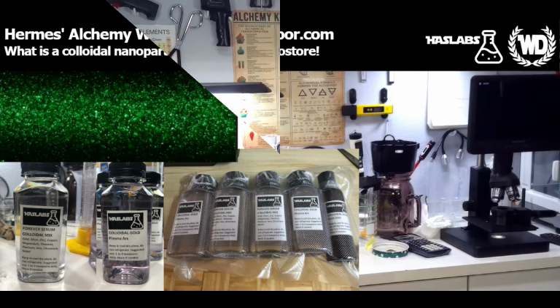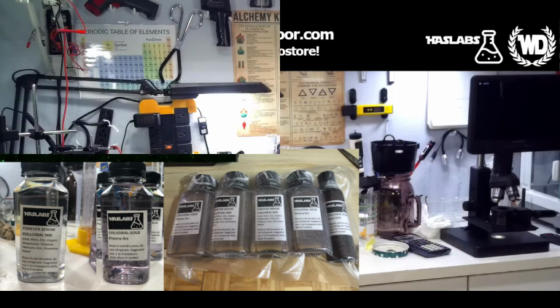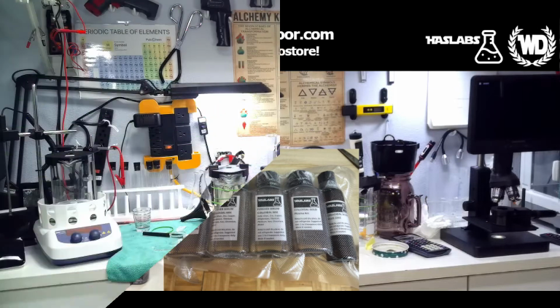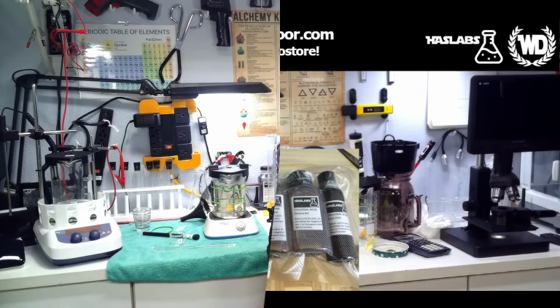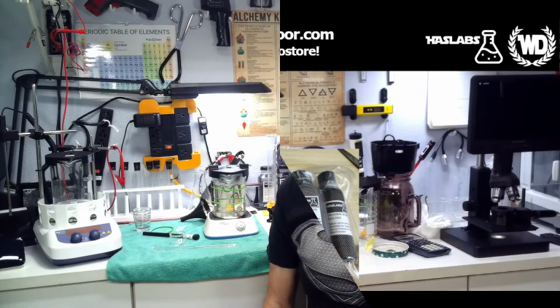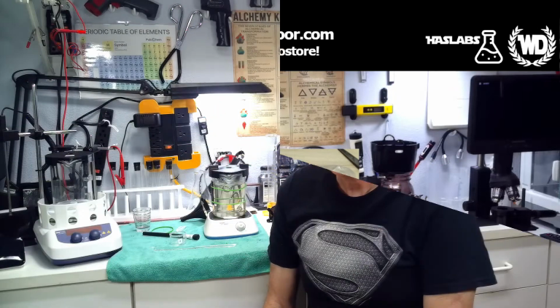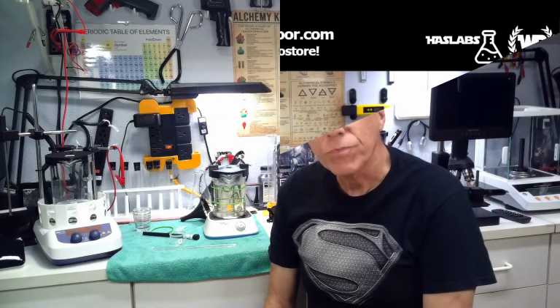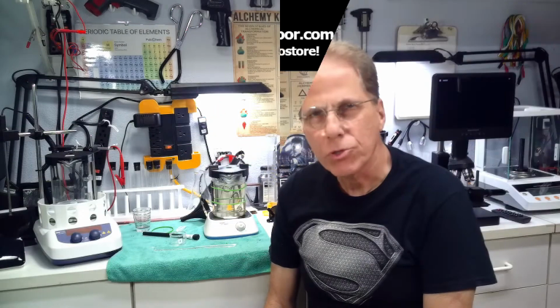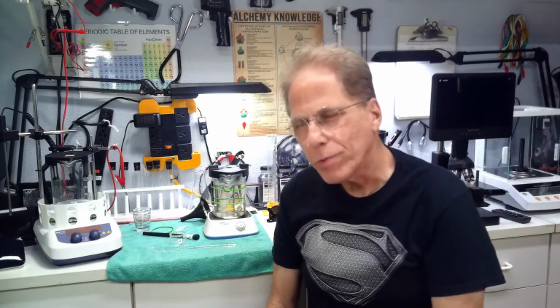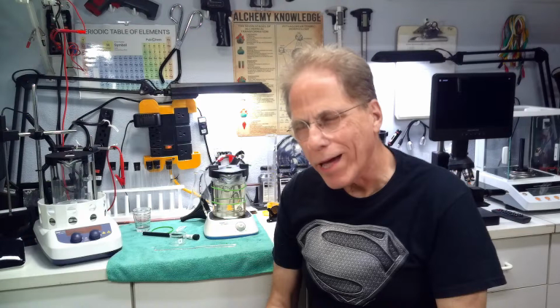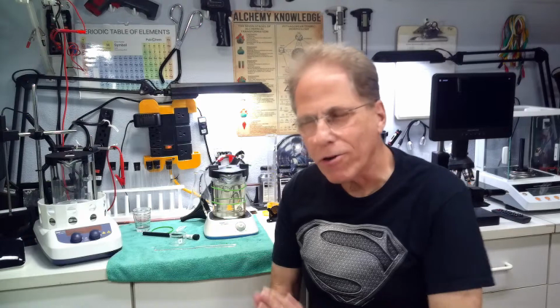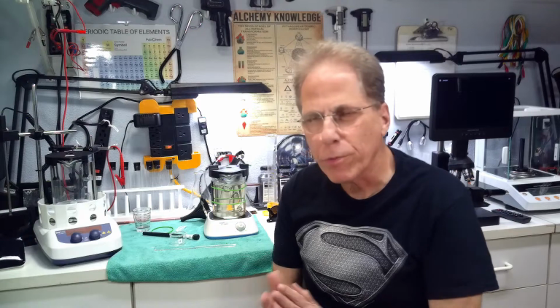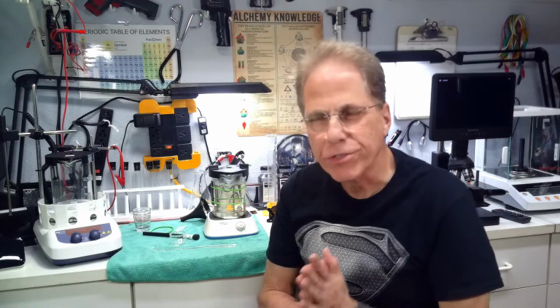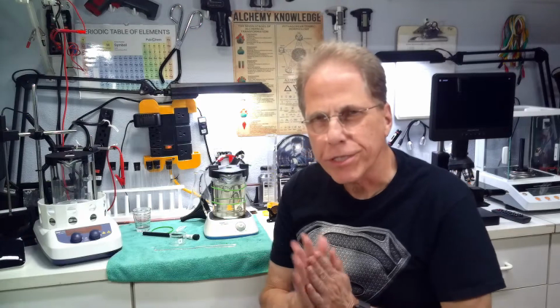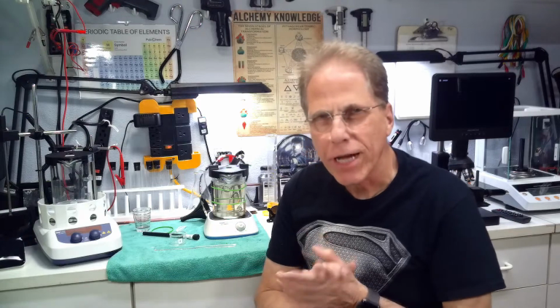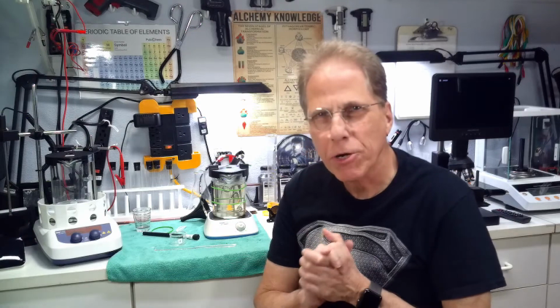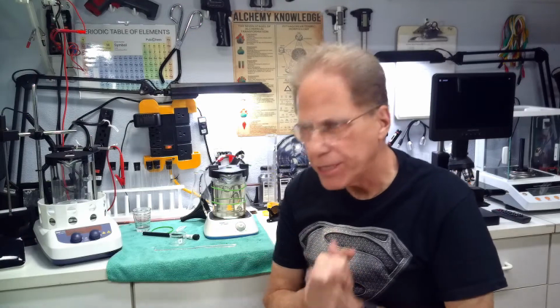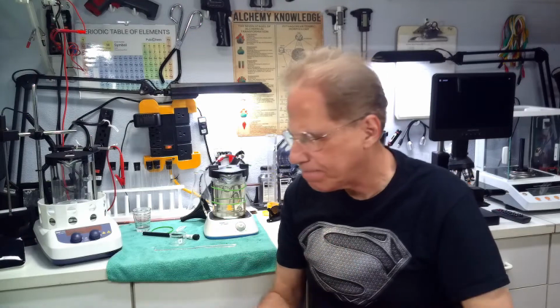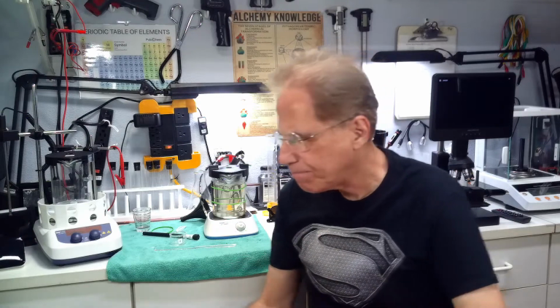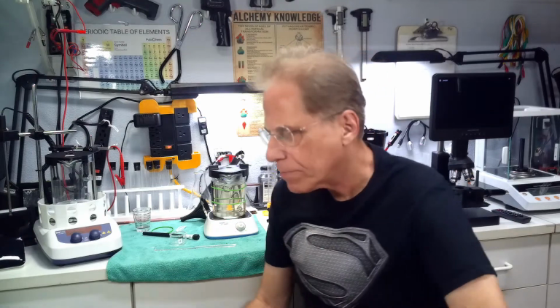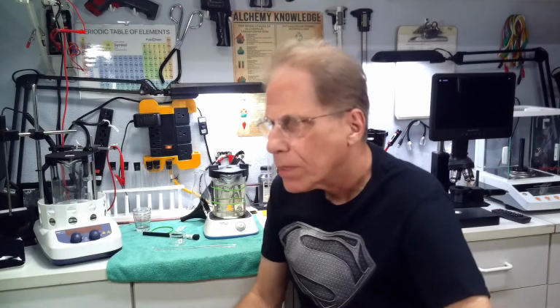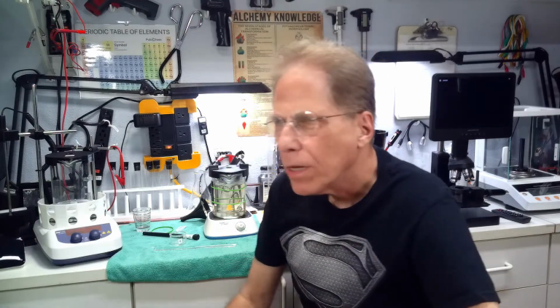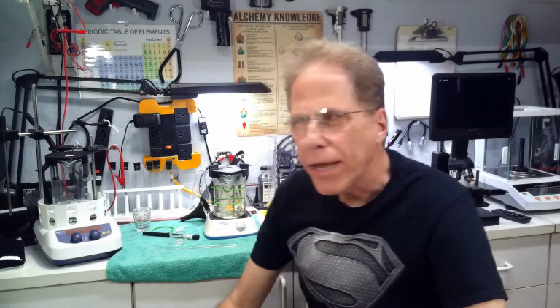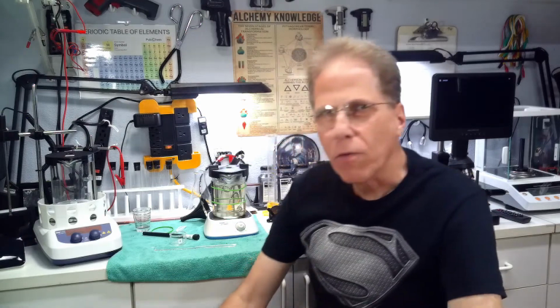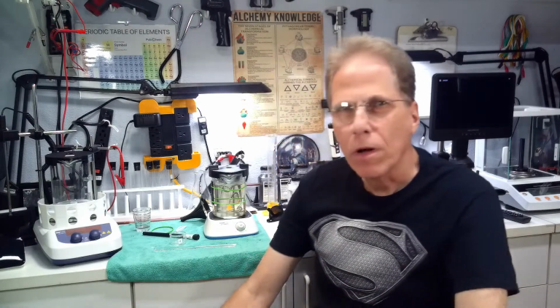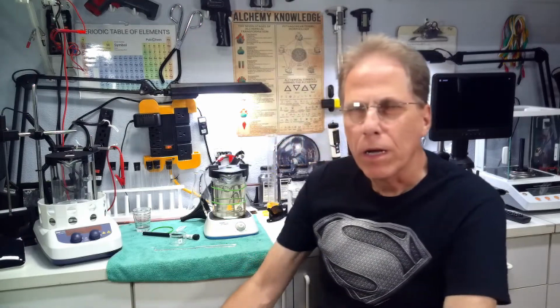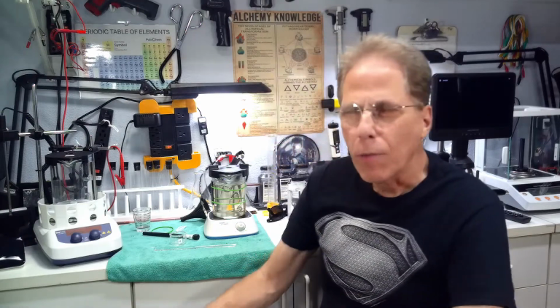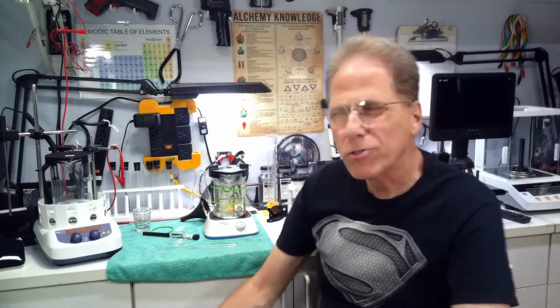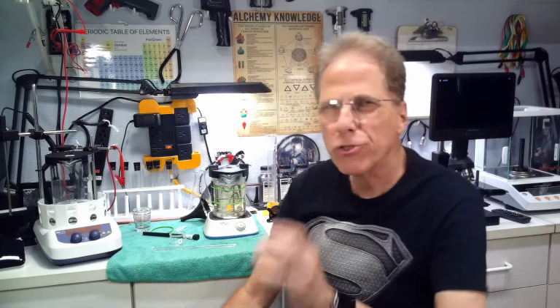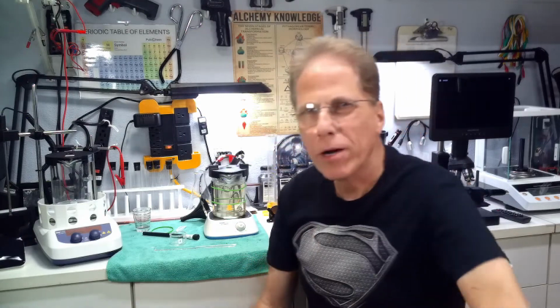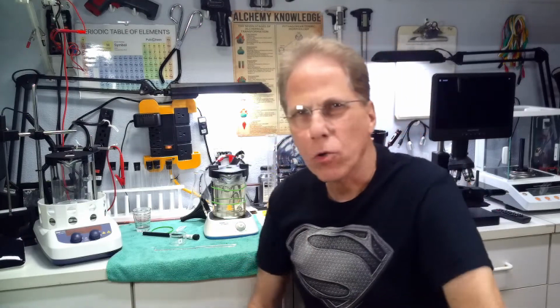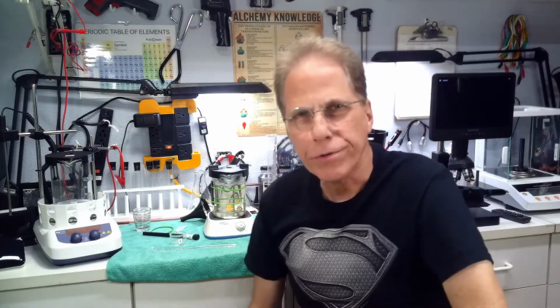Welcome to Alchemy Wizard. I'm Hermes. I want to talk to you about colloidals.